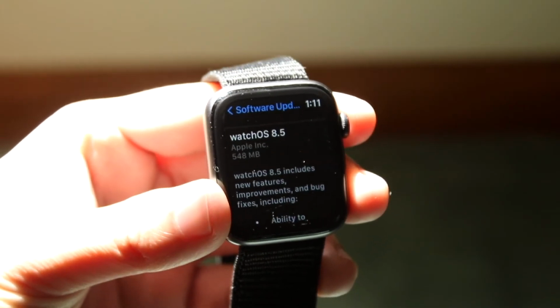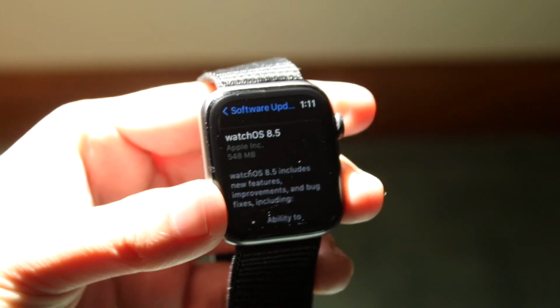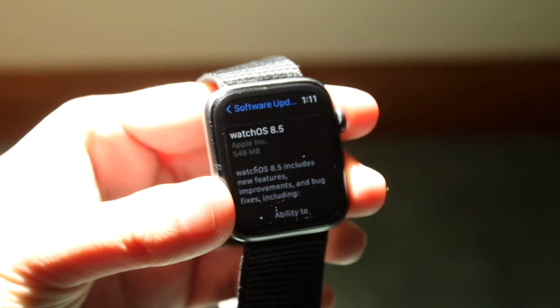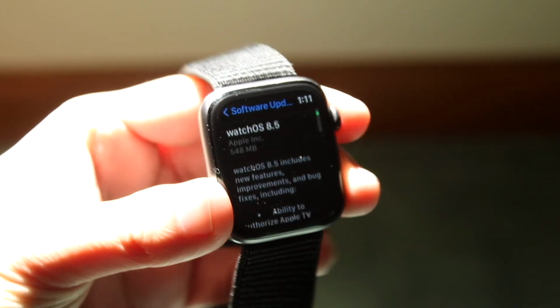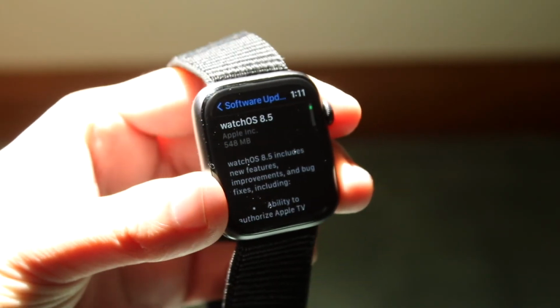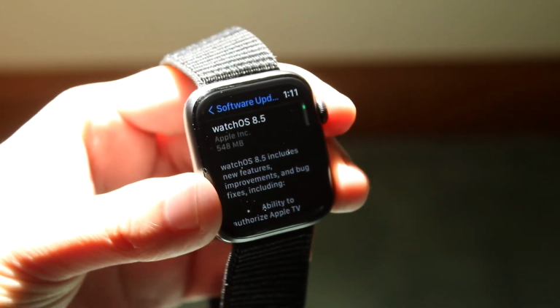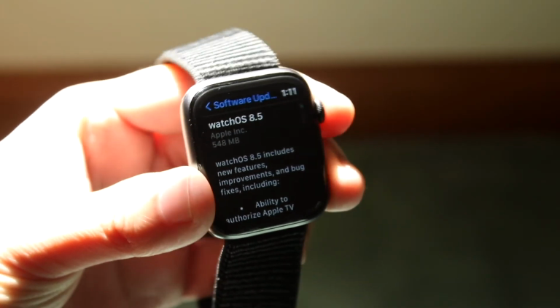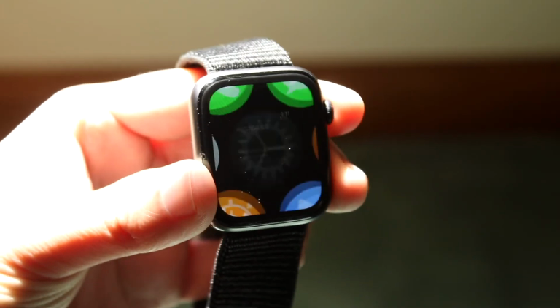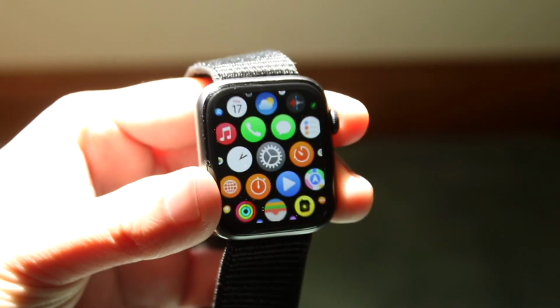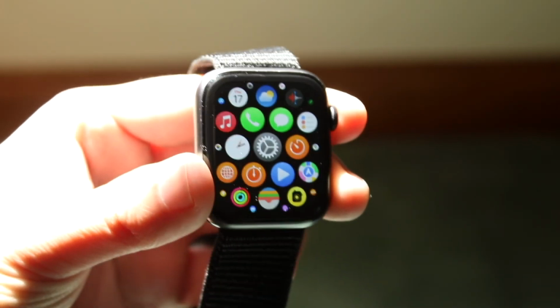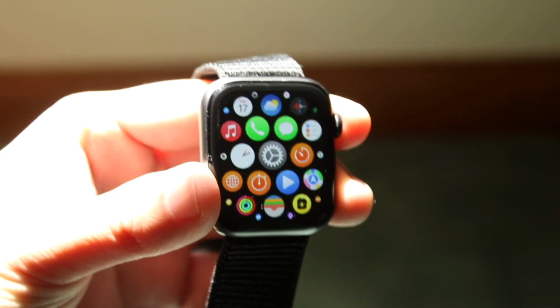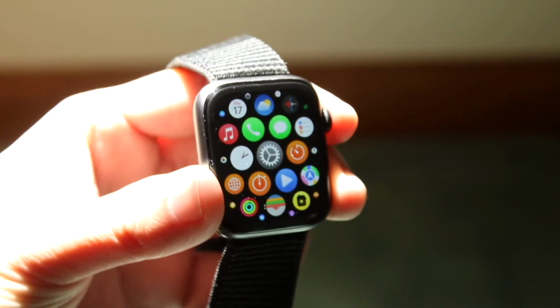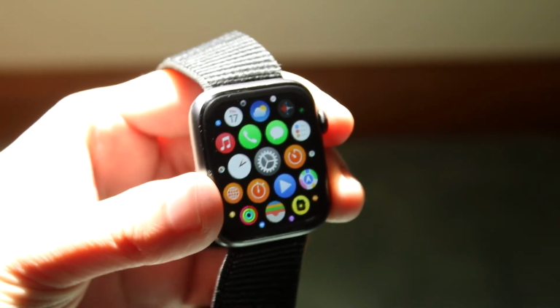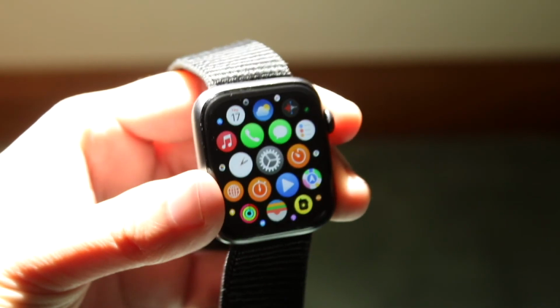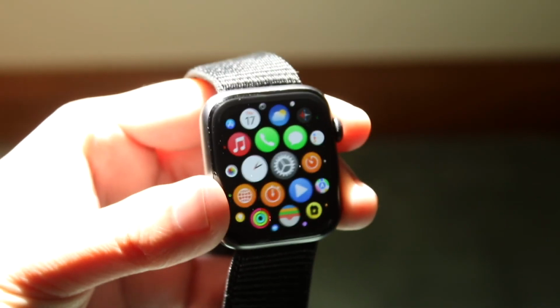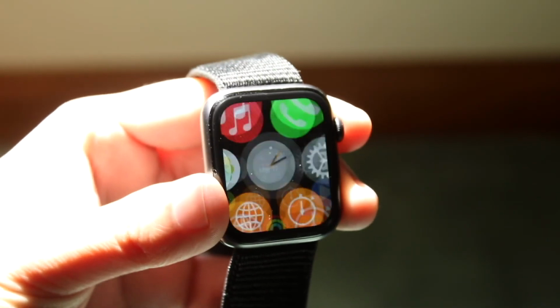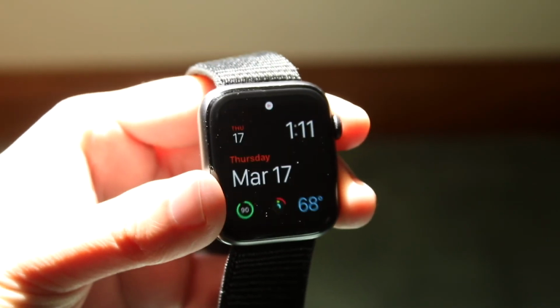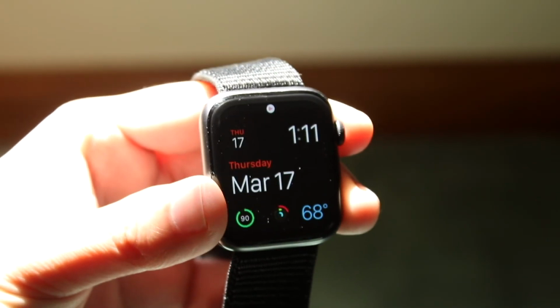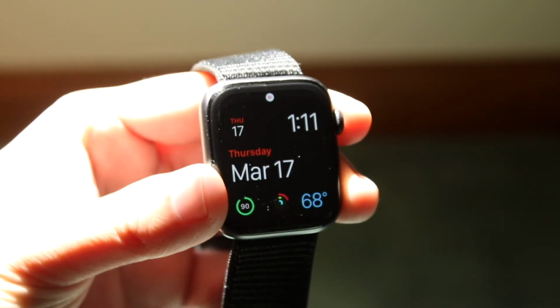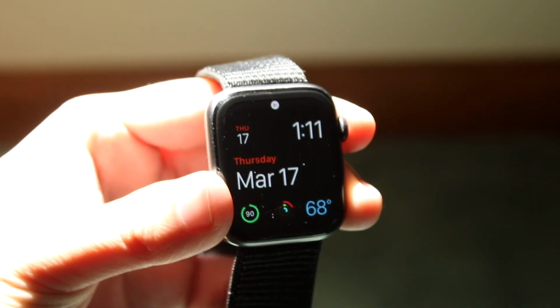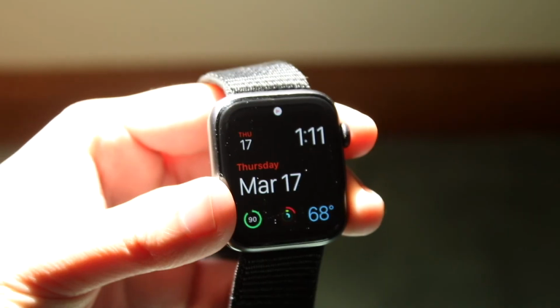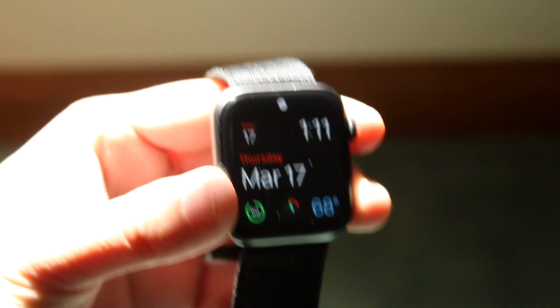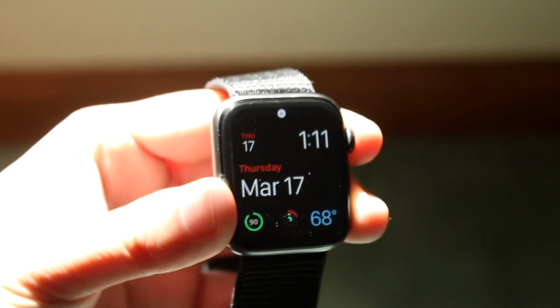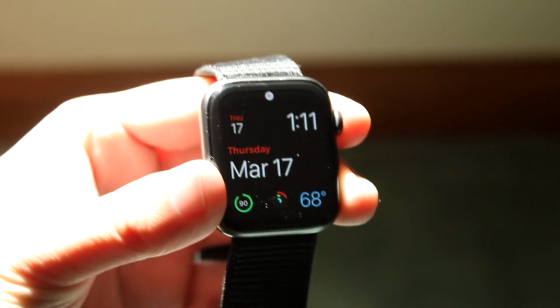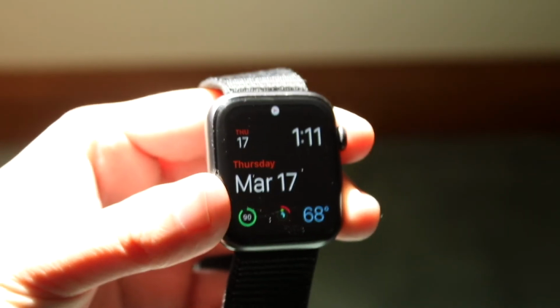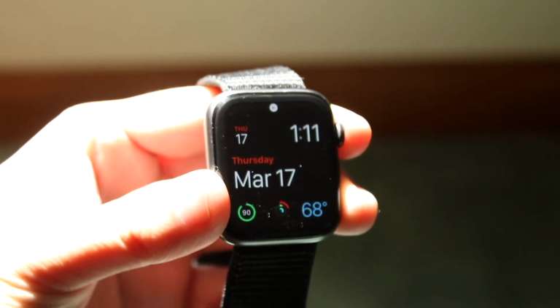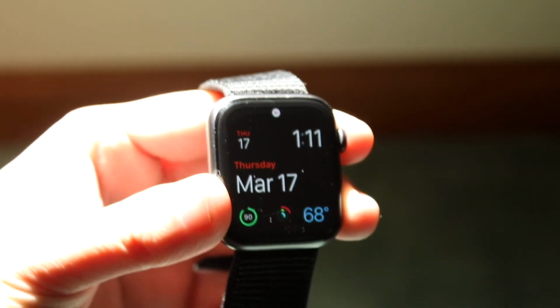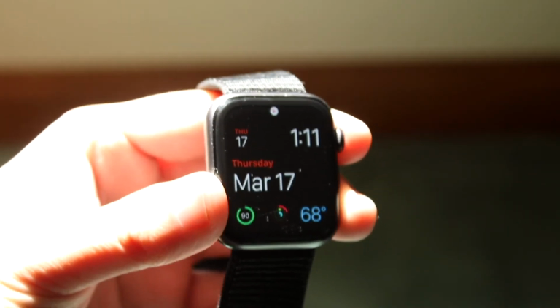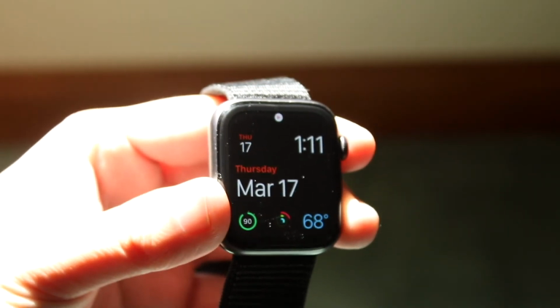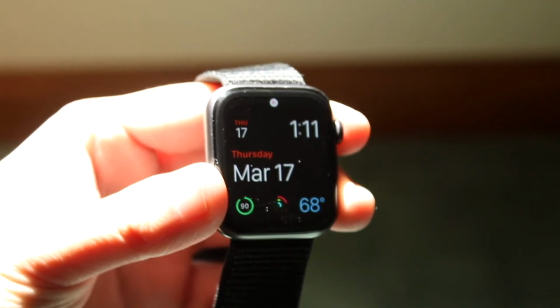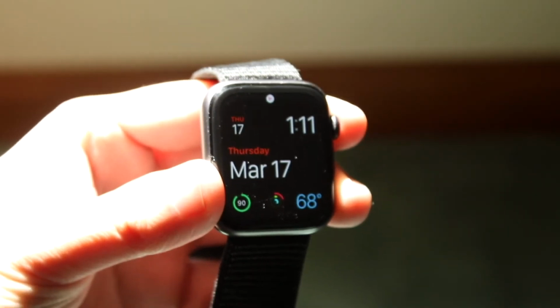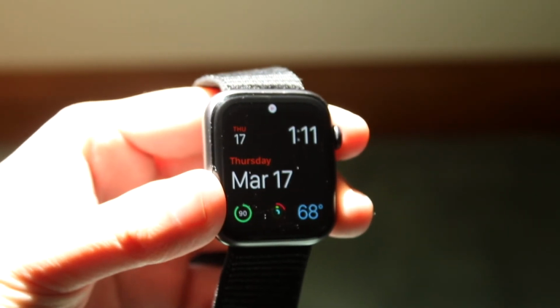If you're still experiencing issues, I'd recommend resetting your Apple Watch, updating your Apple Watch, or re-pairing your Apple Watch to your specific iPhone.